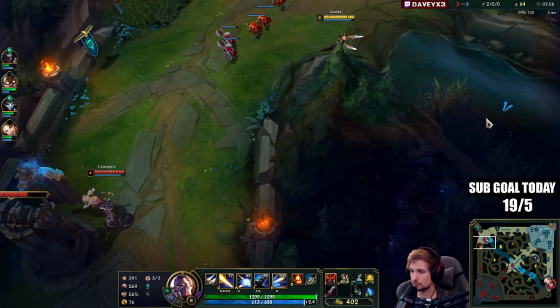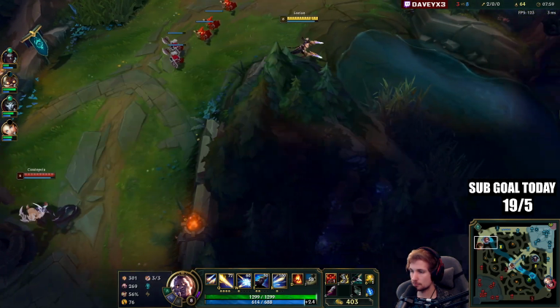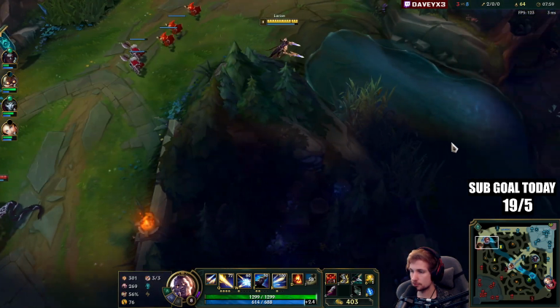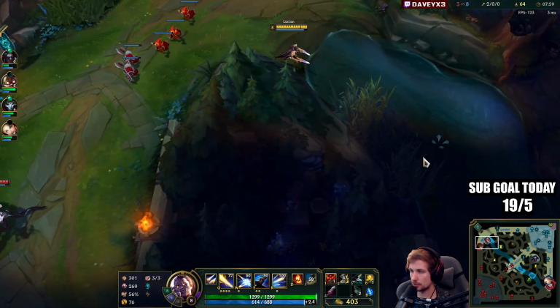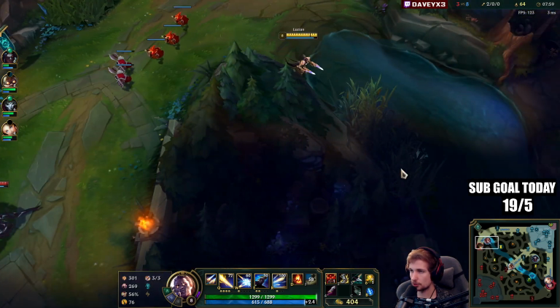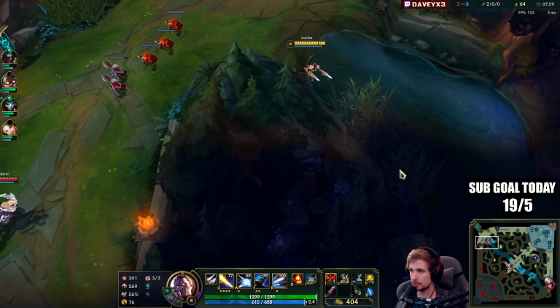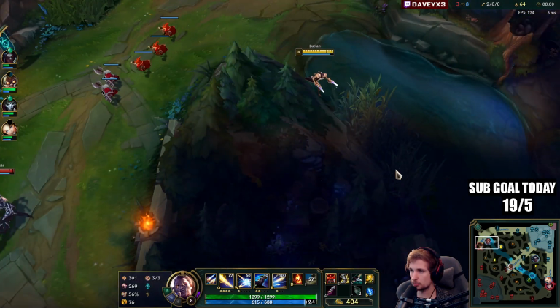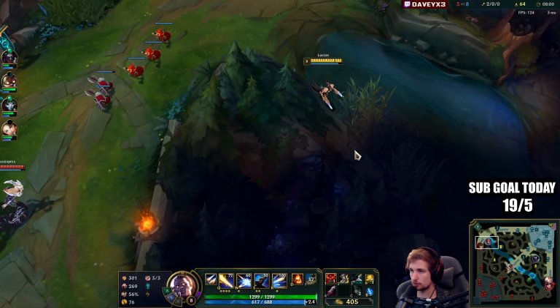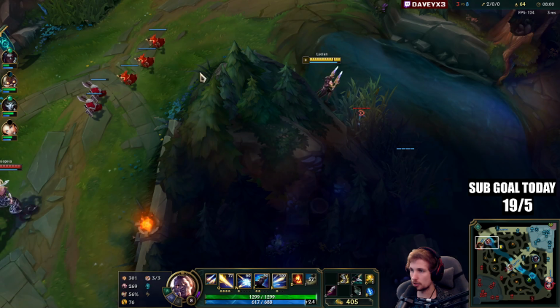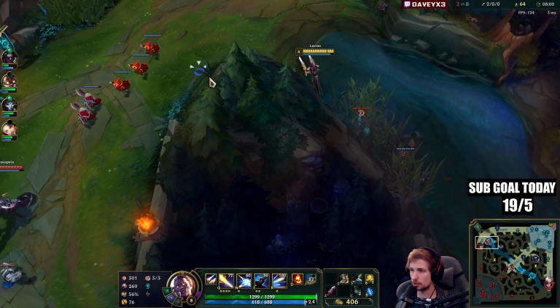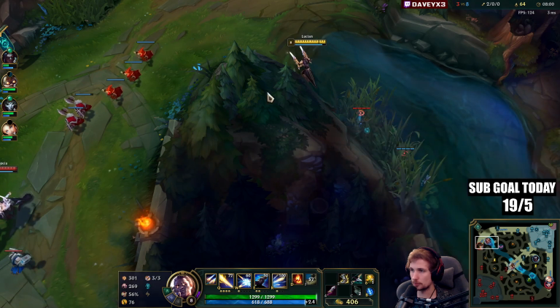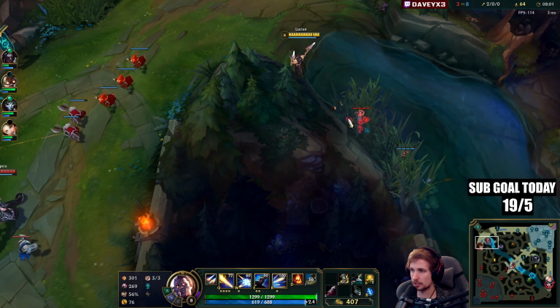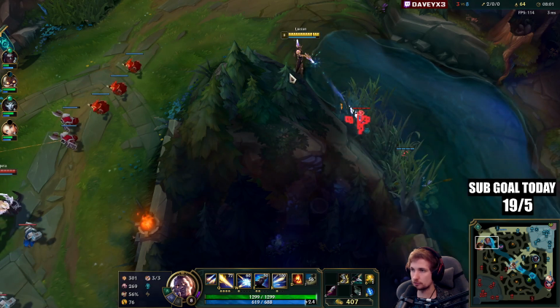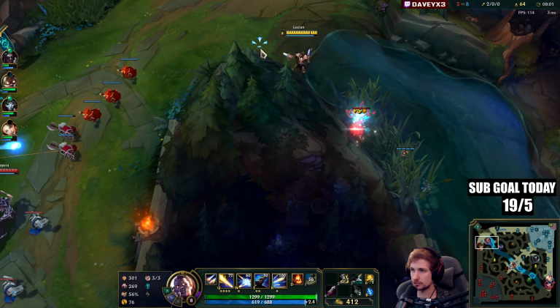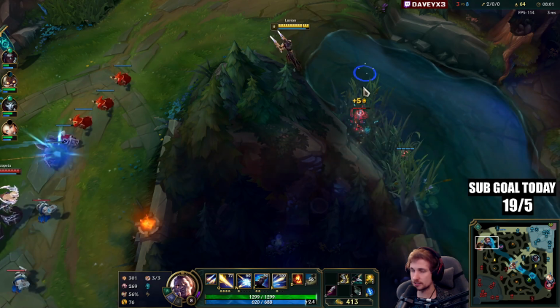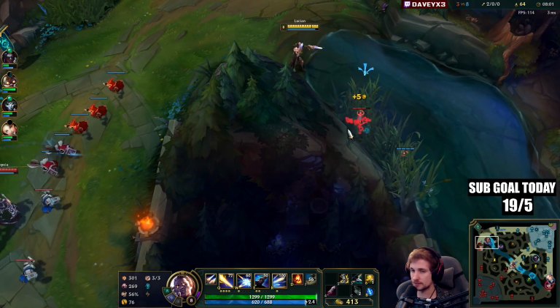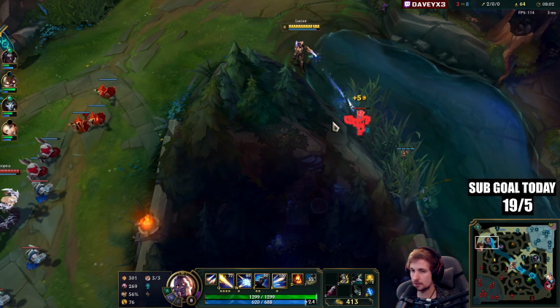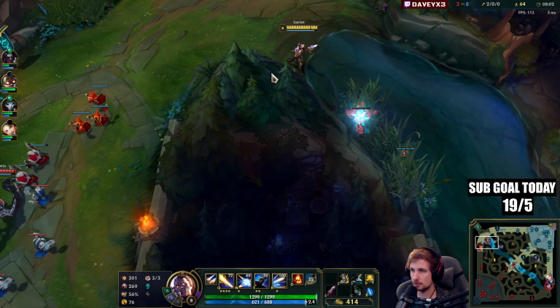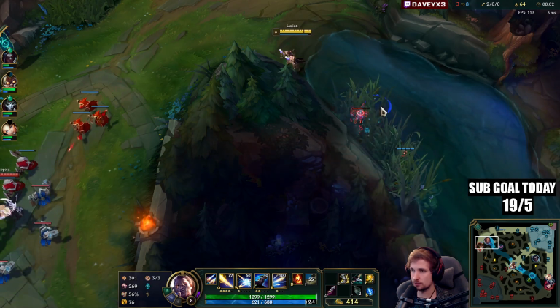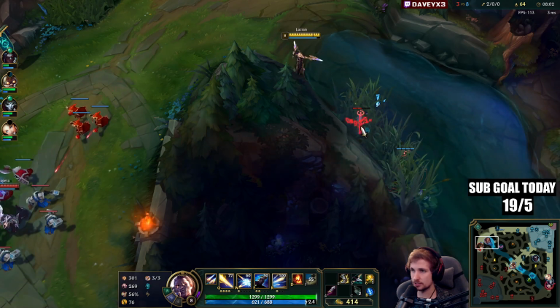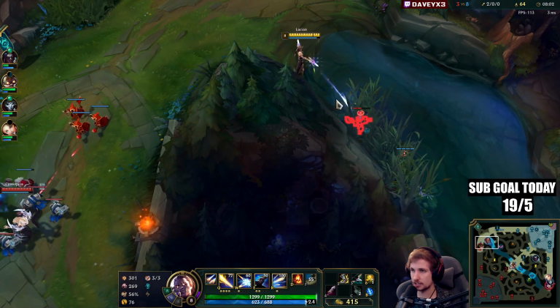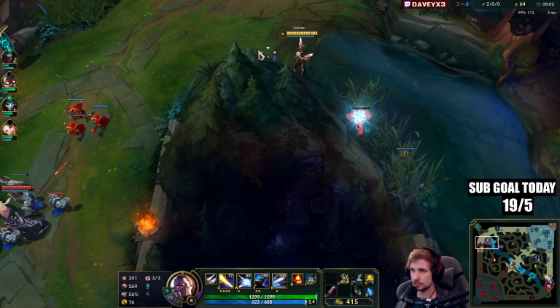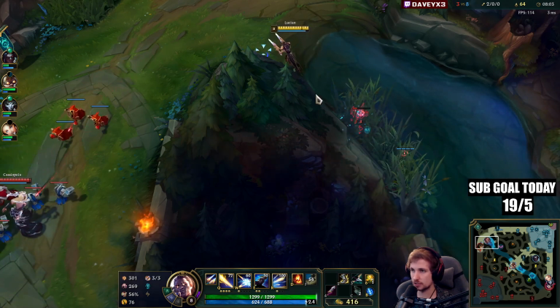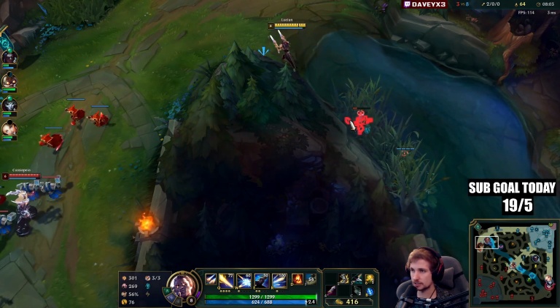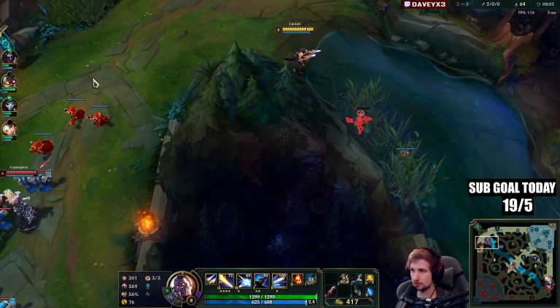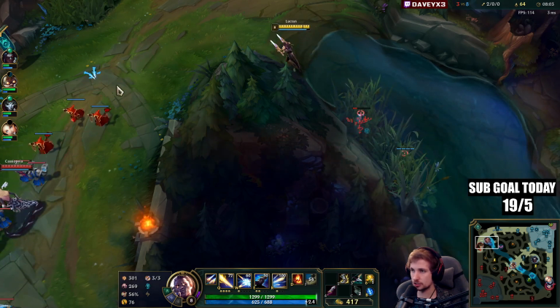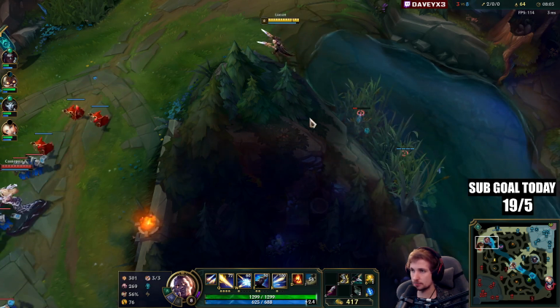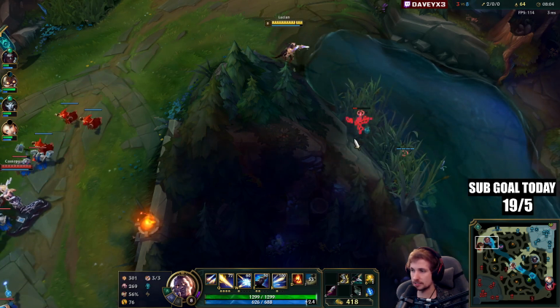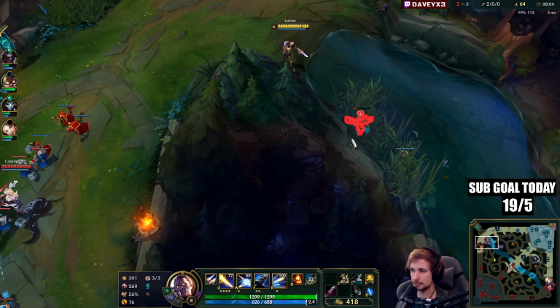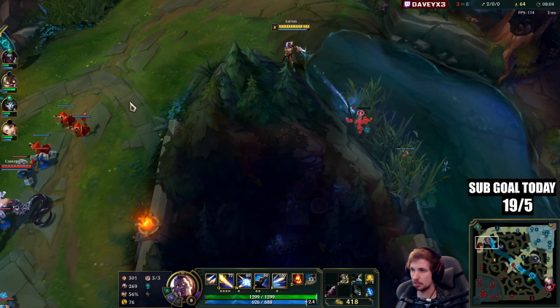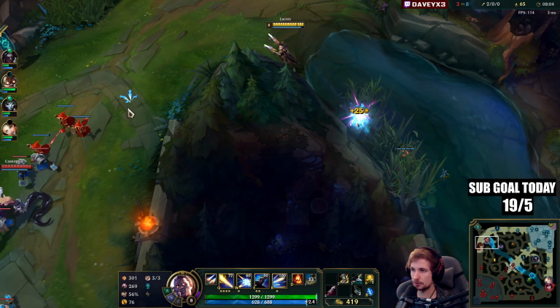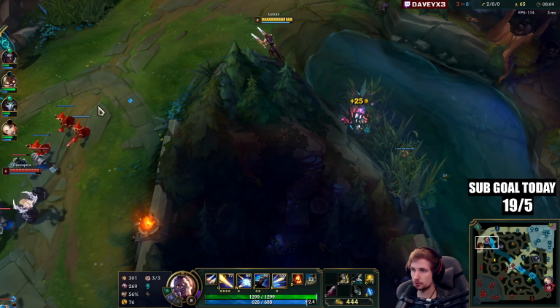Now we've got to be a little more careful since if we dash into Cassio she can basically pop her ultimate.